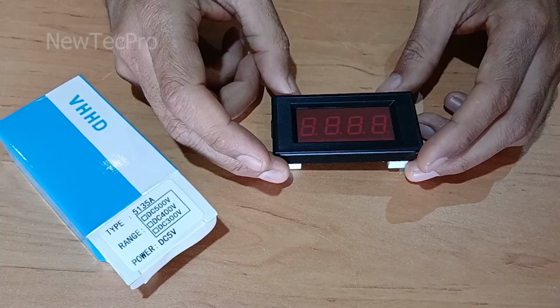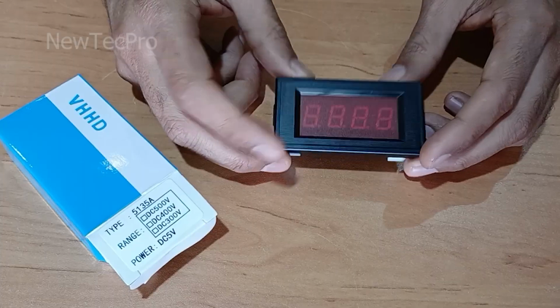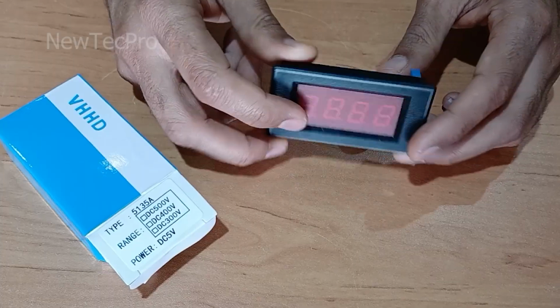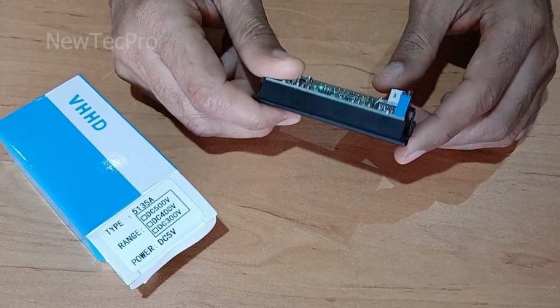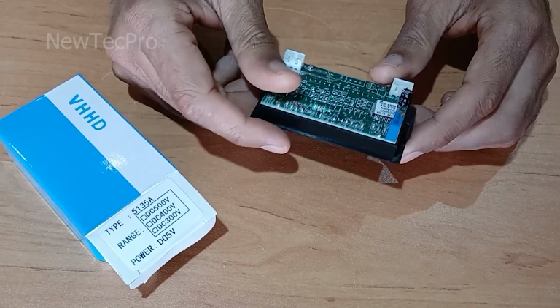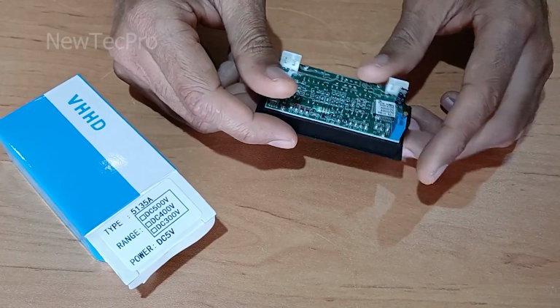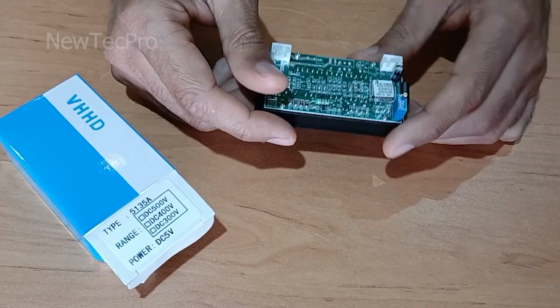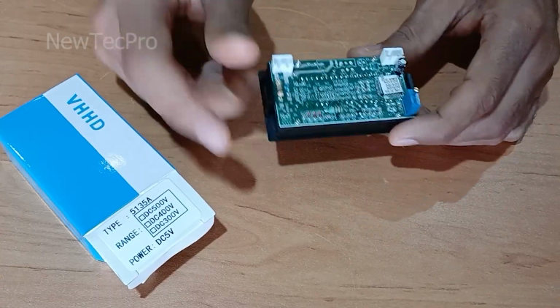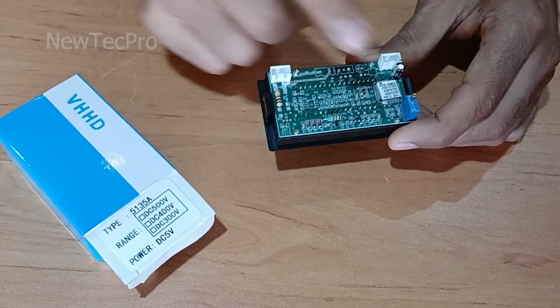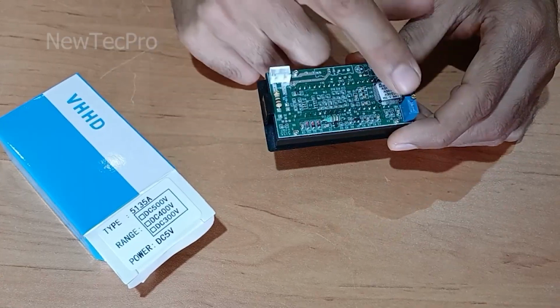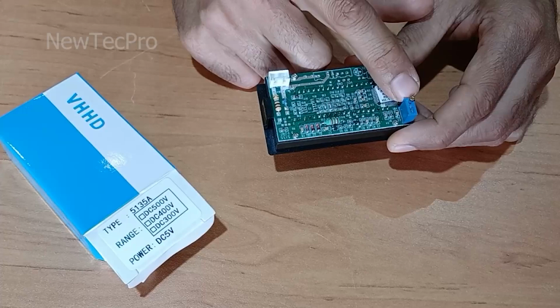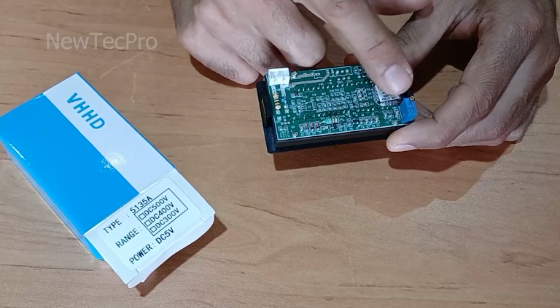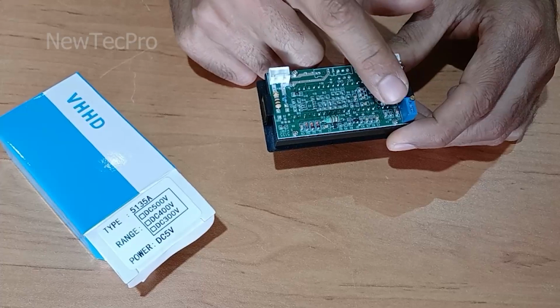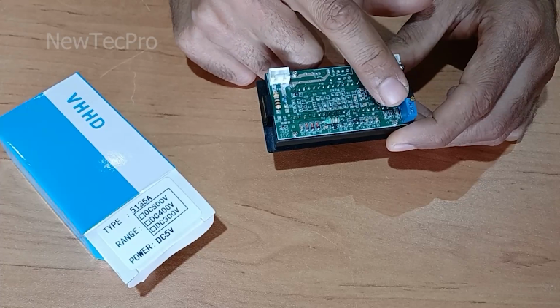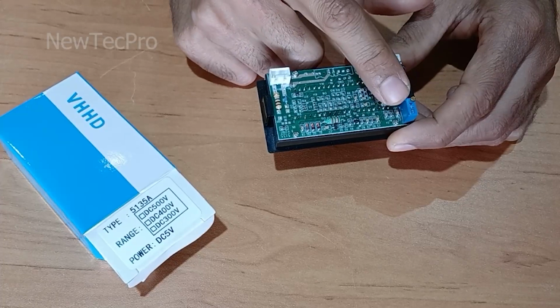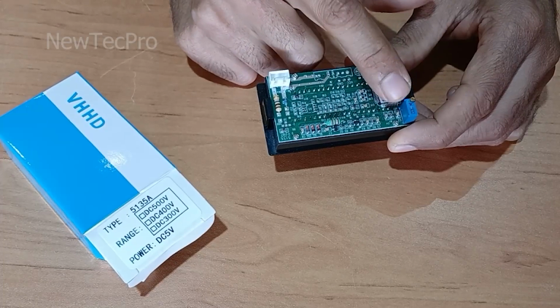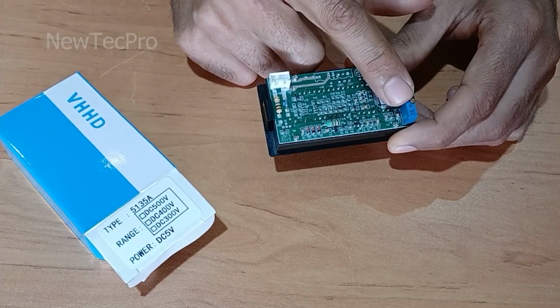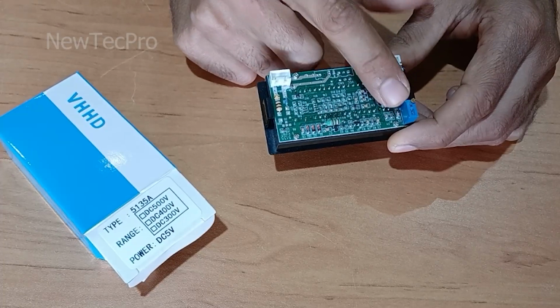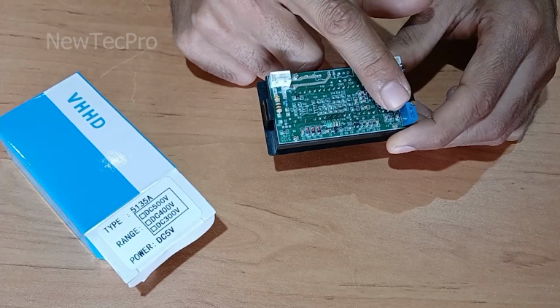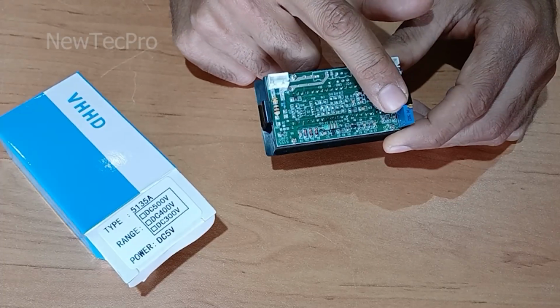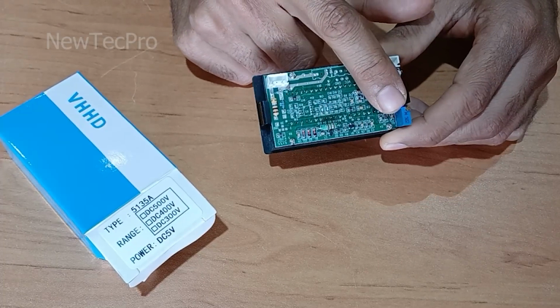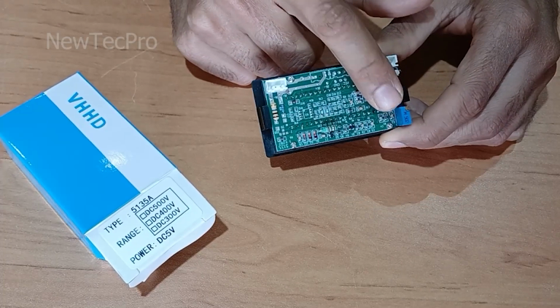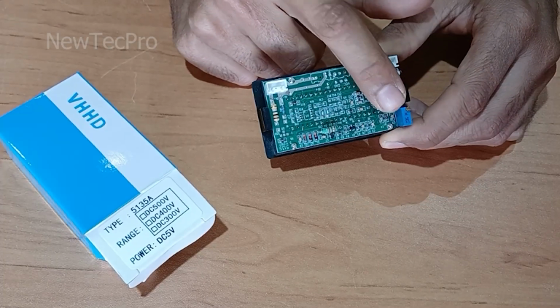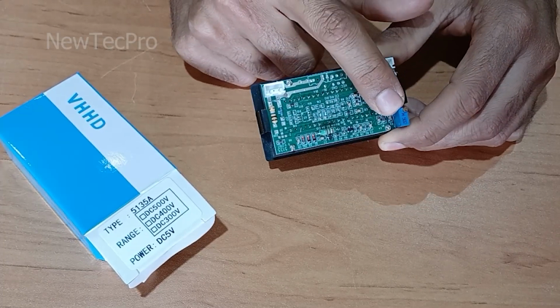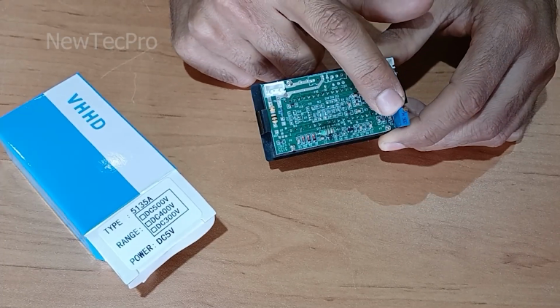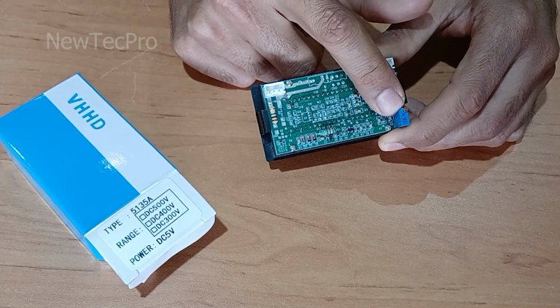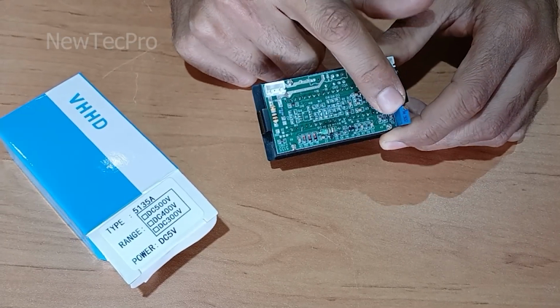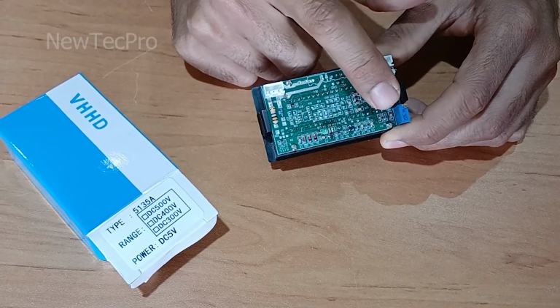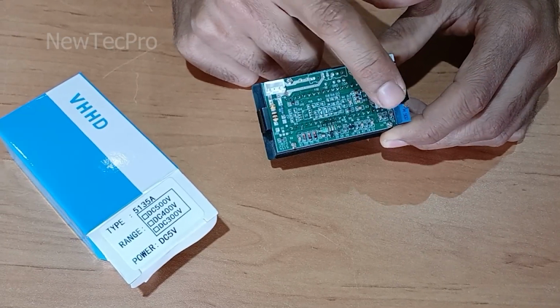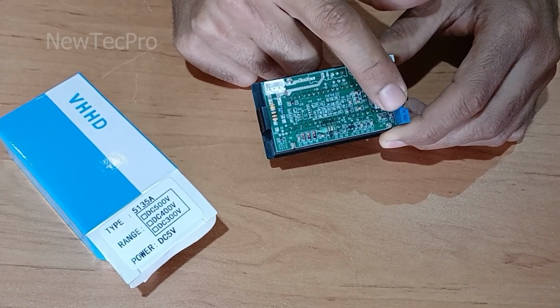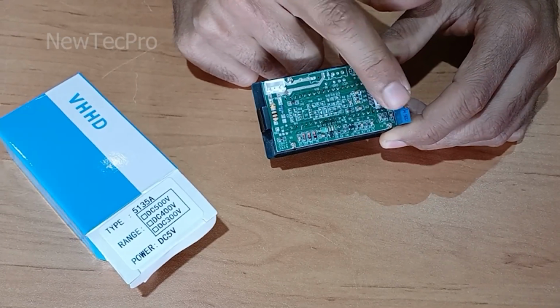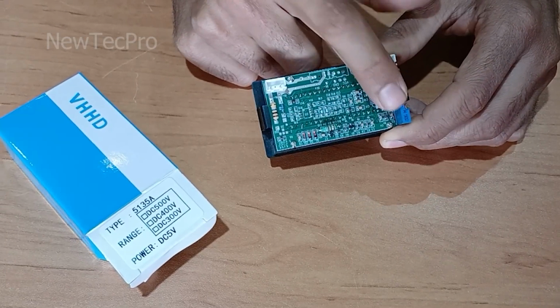This is a multi-turn trimmer for calibration.